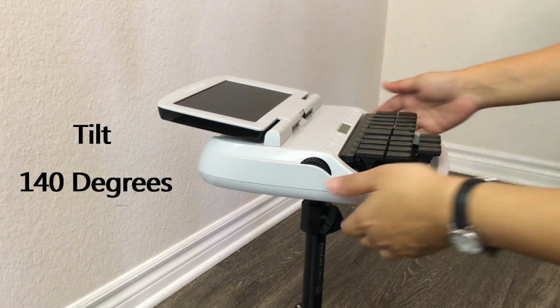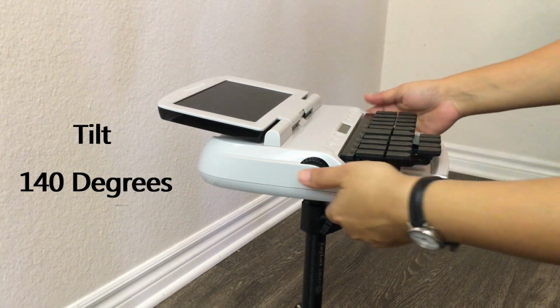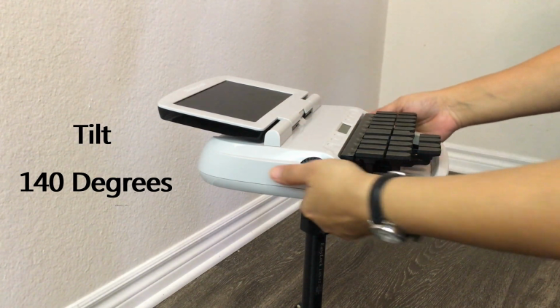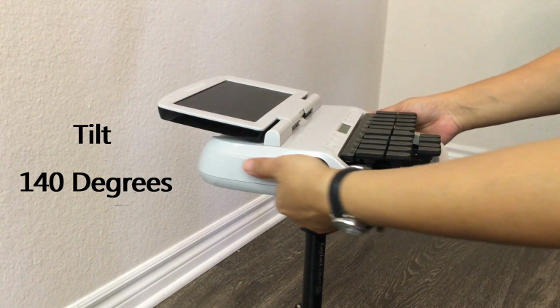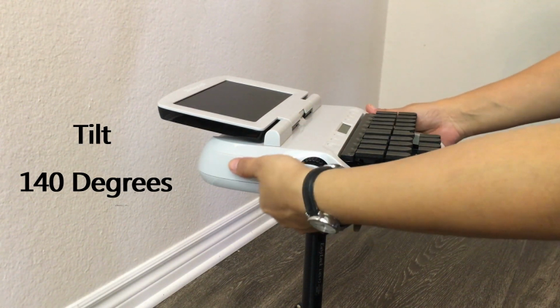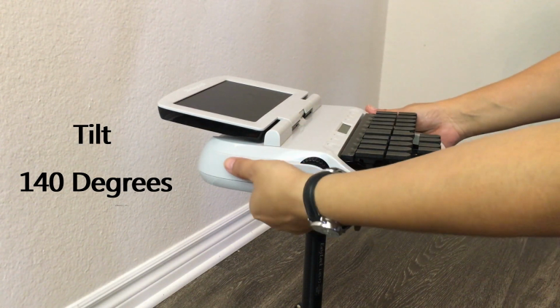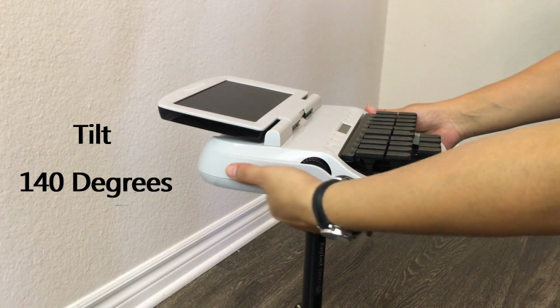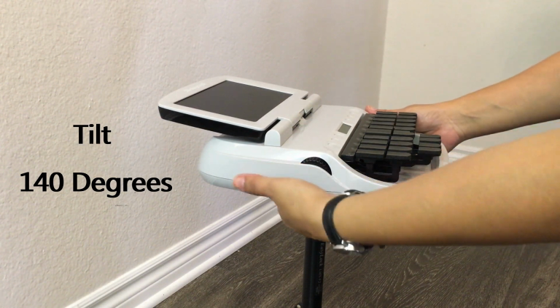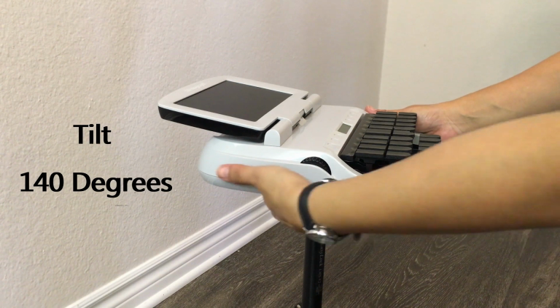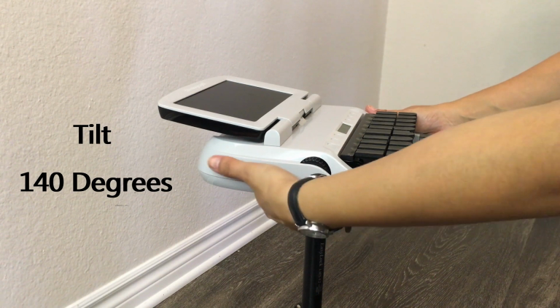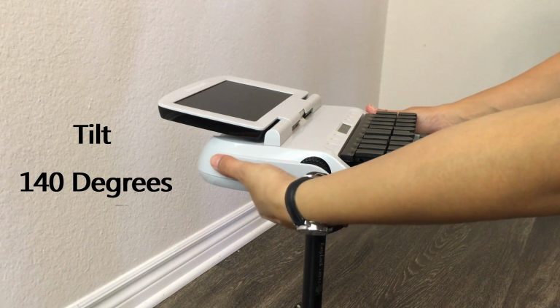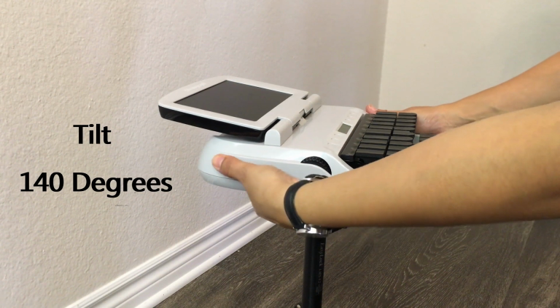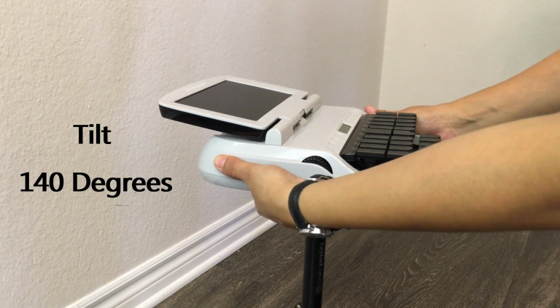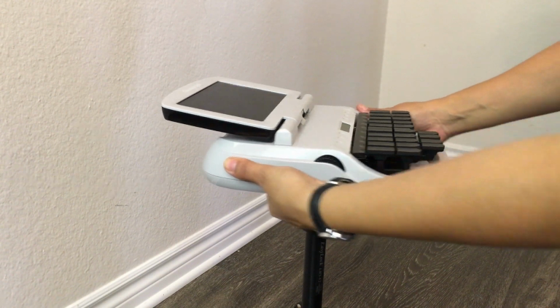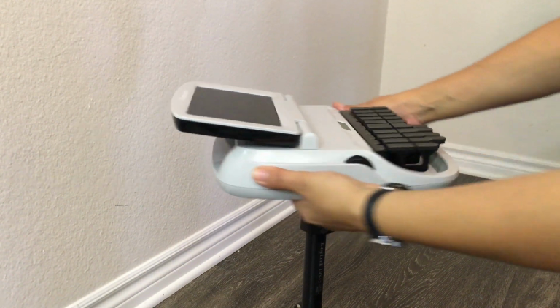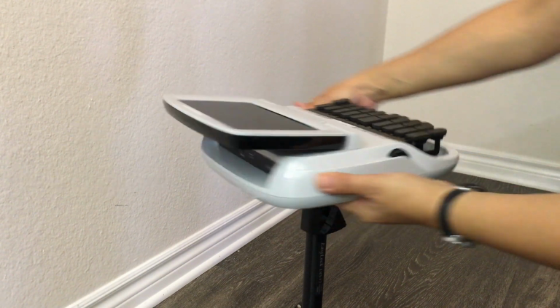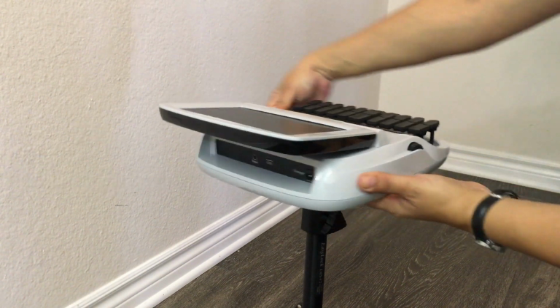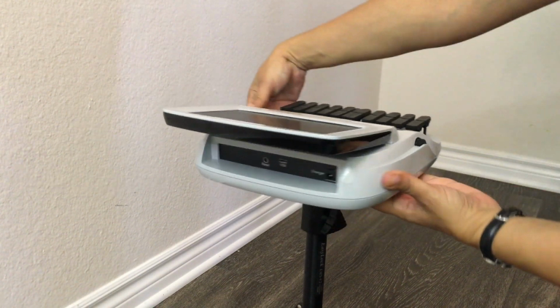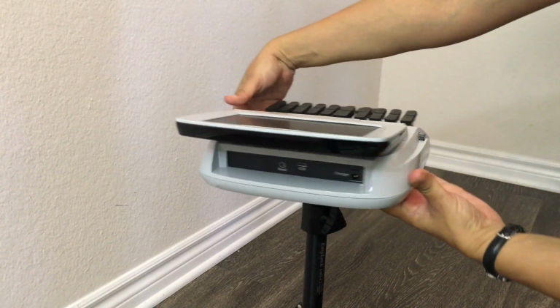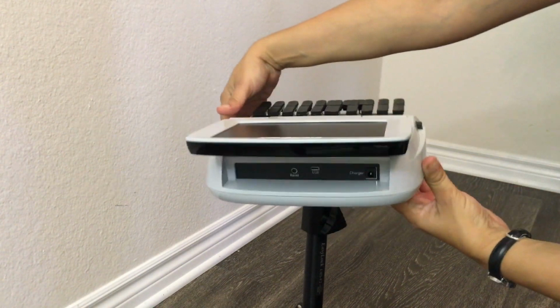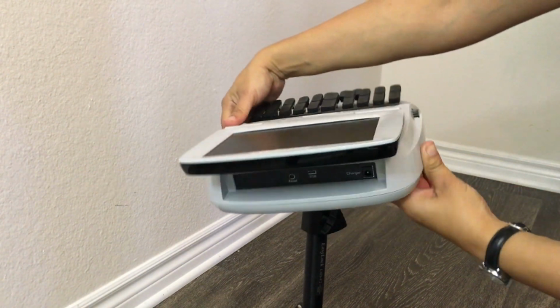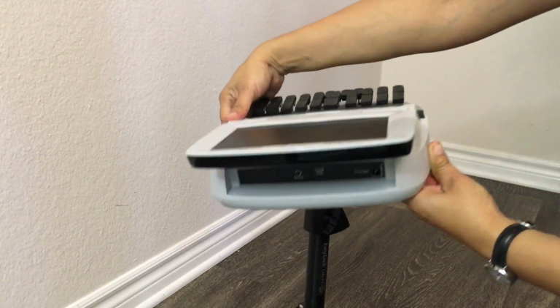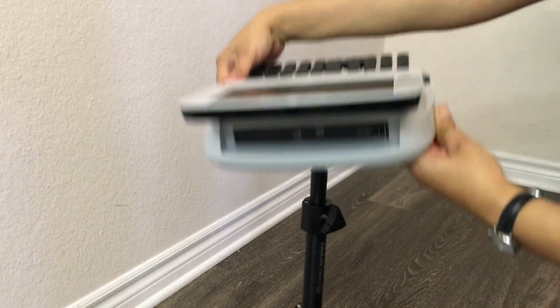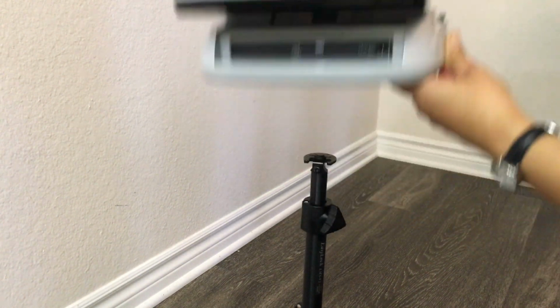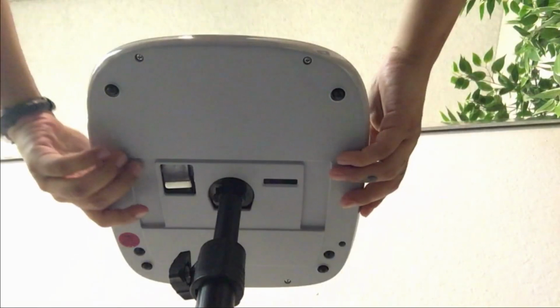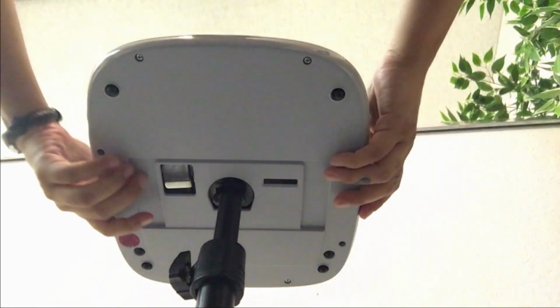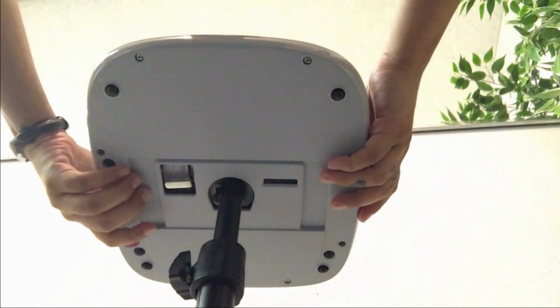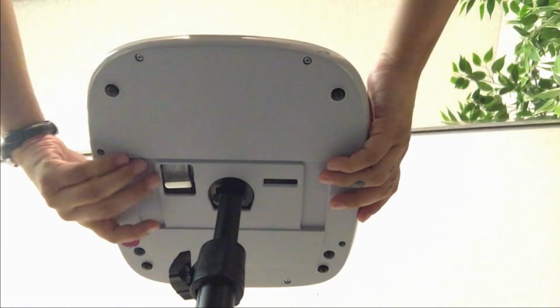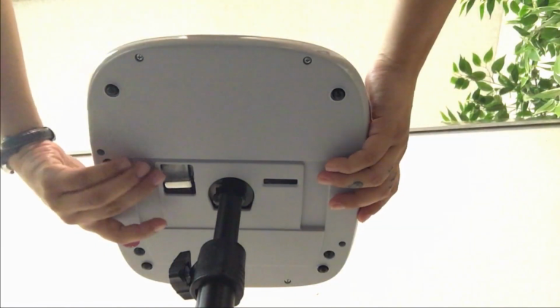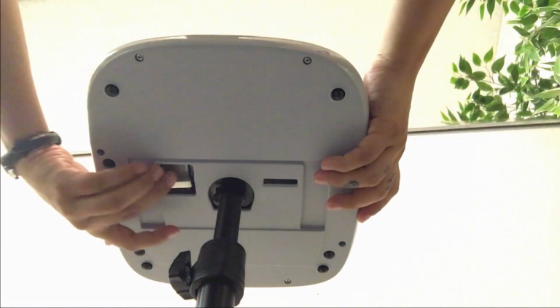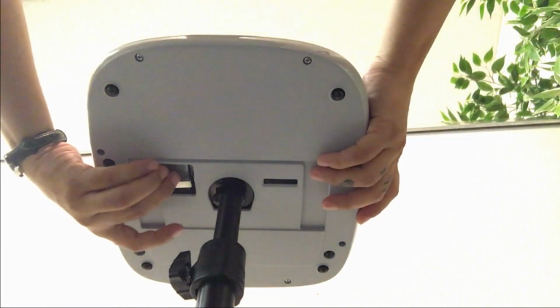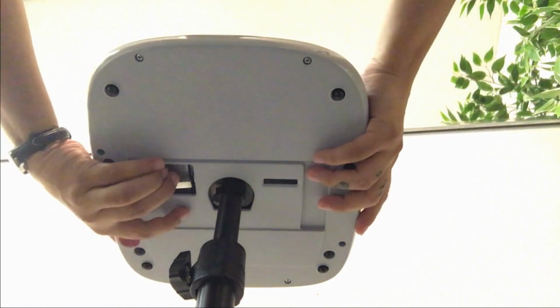To dismount your machine, simply click the metal clip located below and turn.